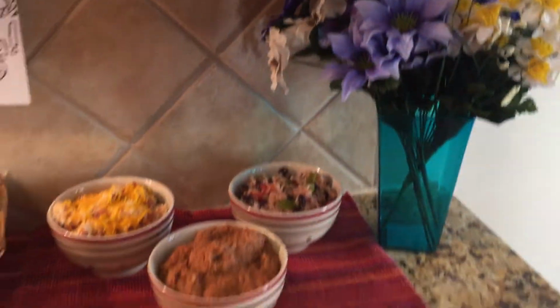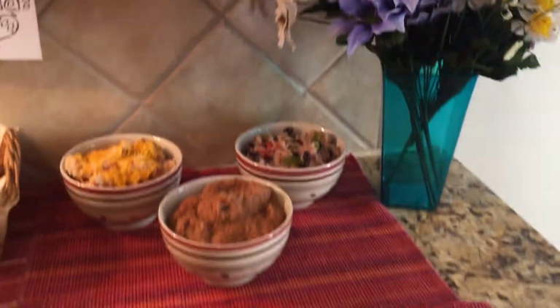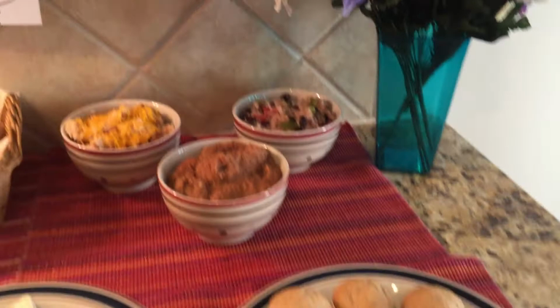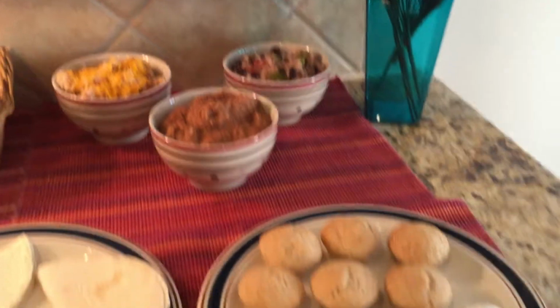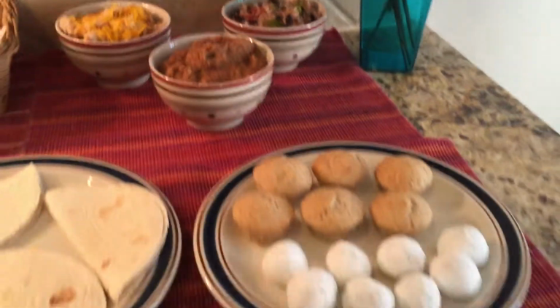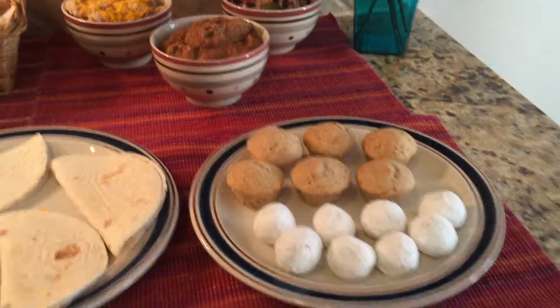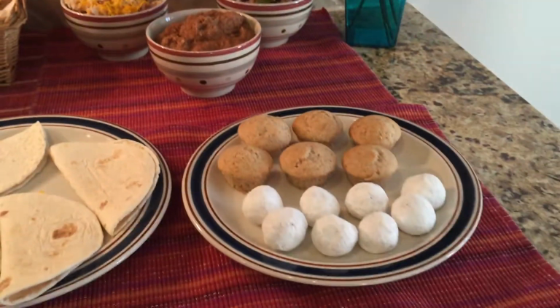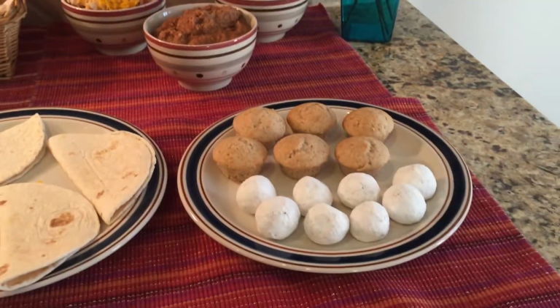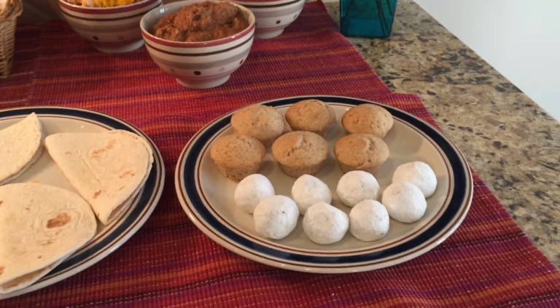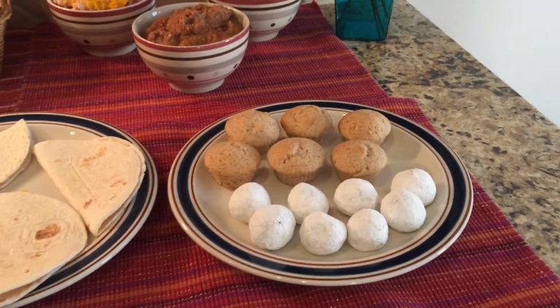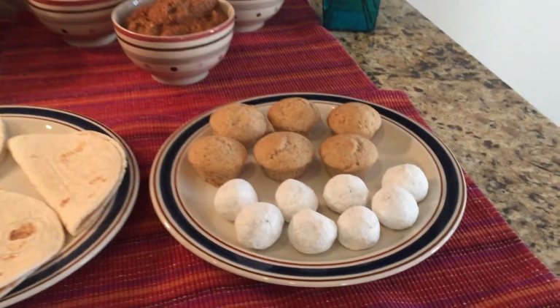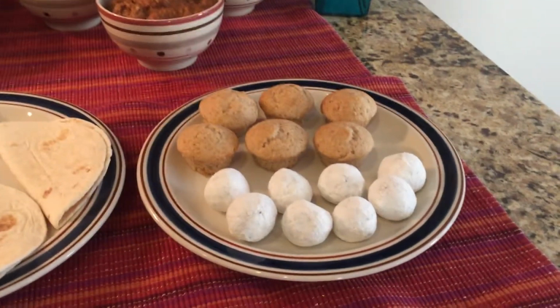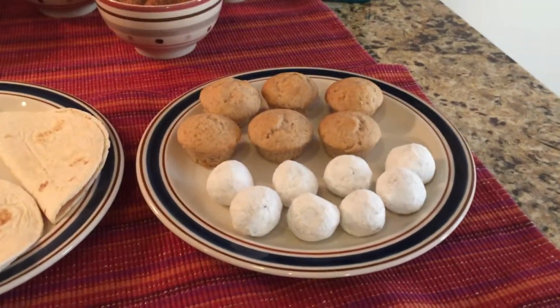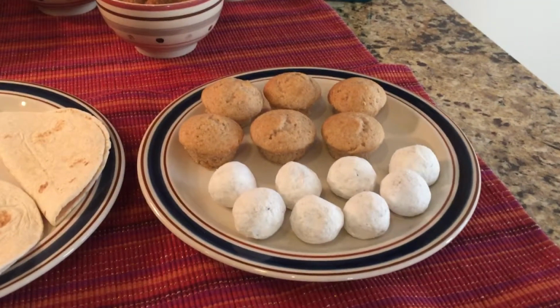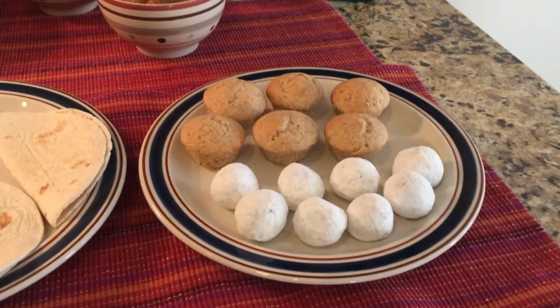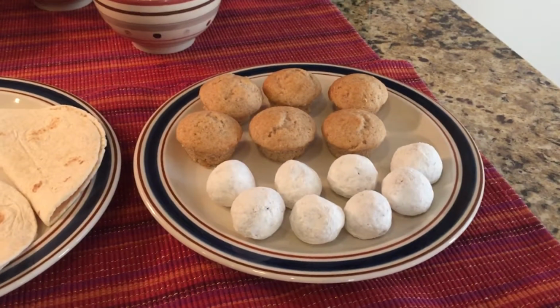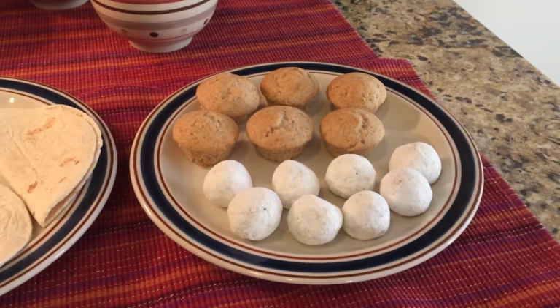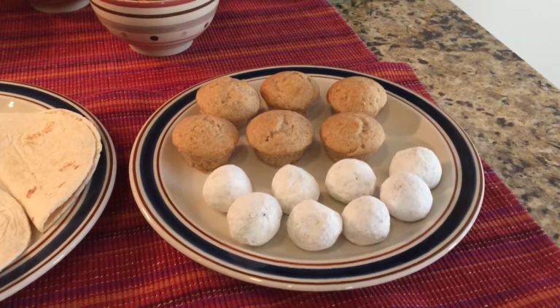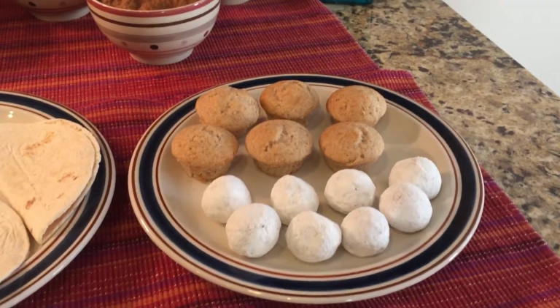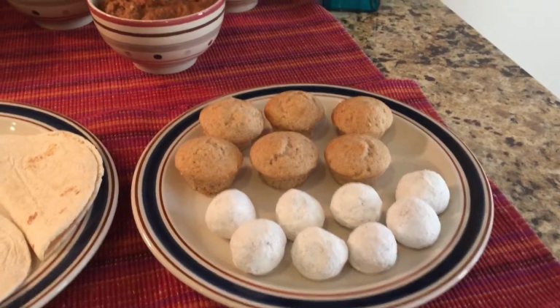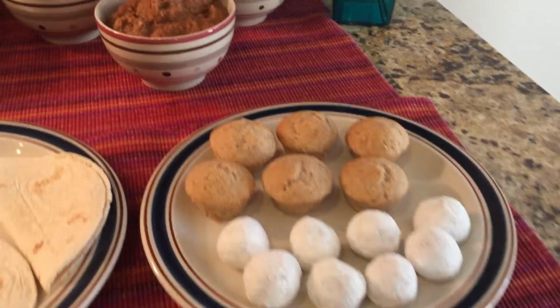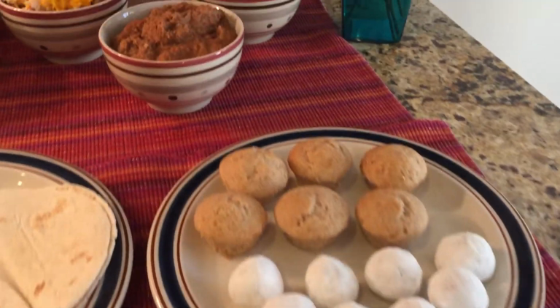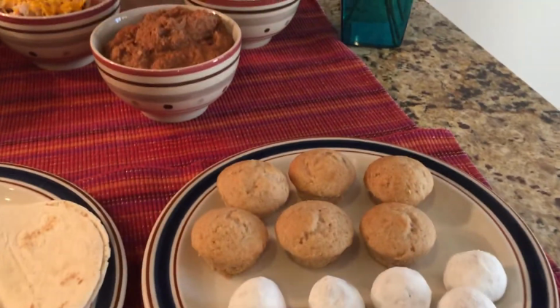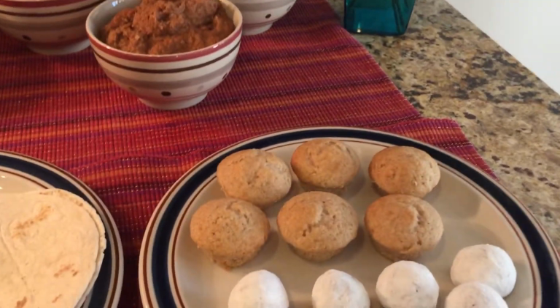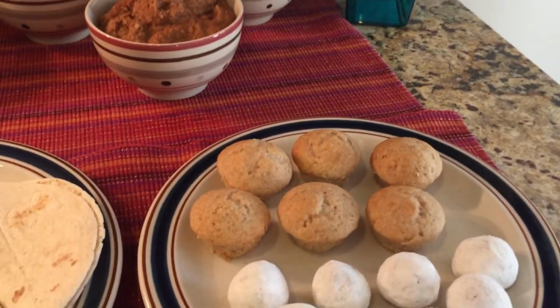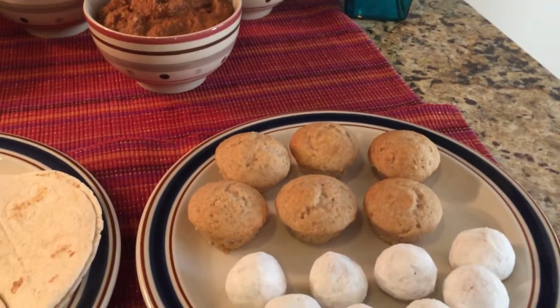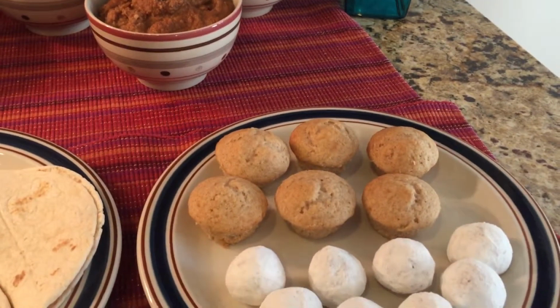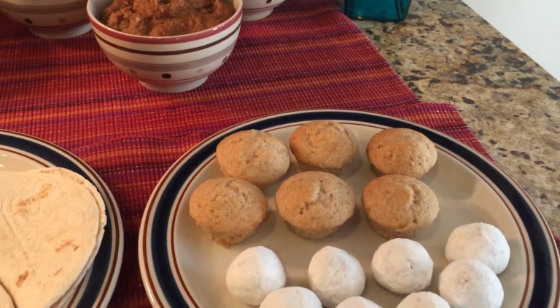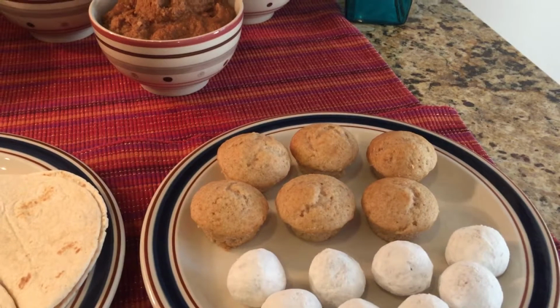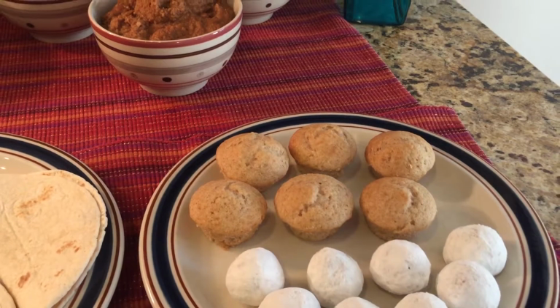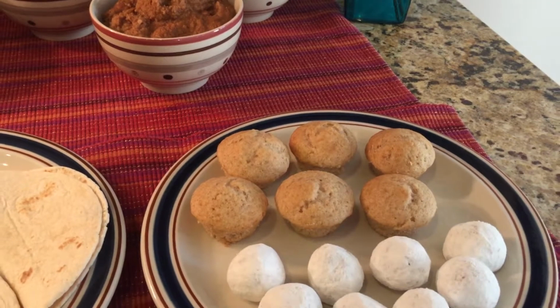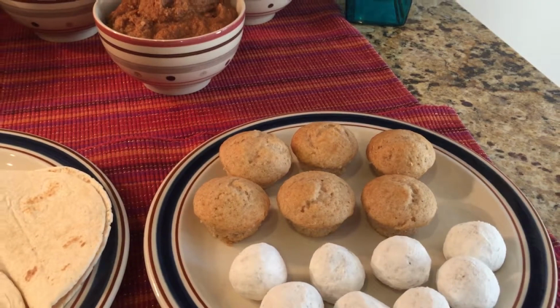And for dessert, we have Mexican wedding cookies and we have cinnamon cupcakes.